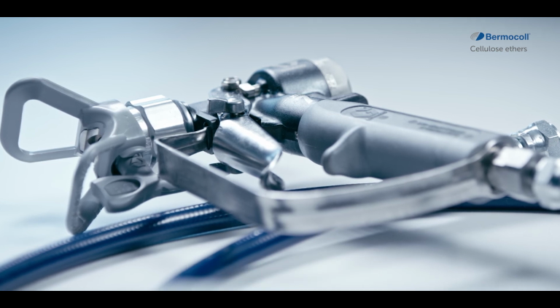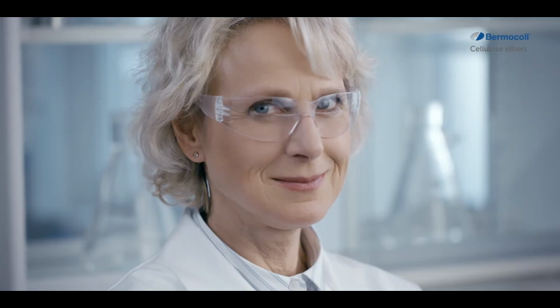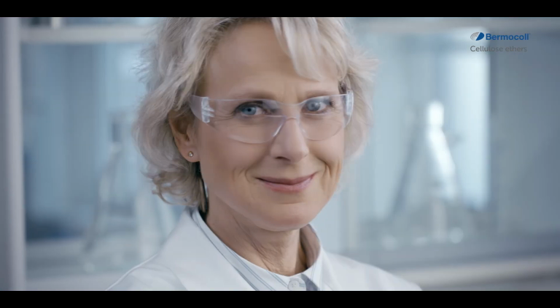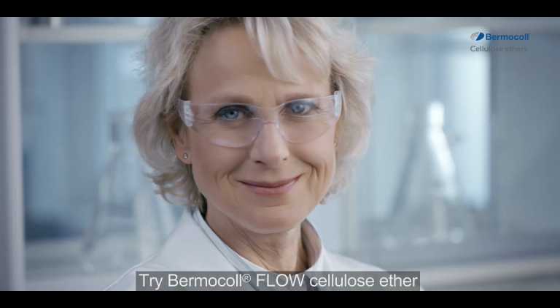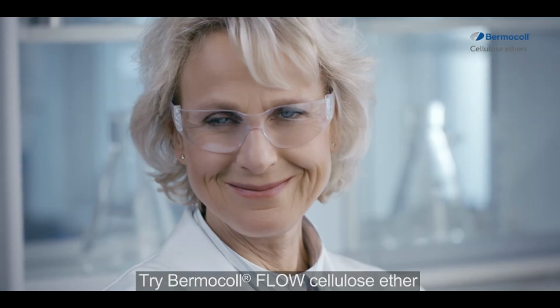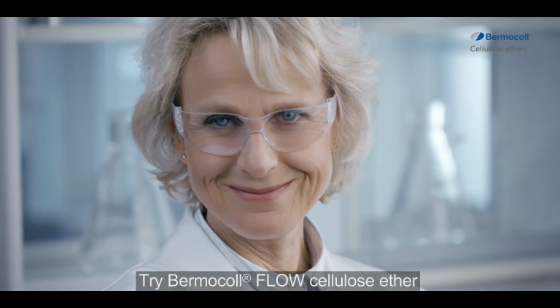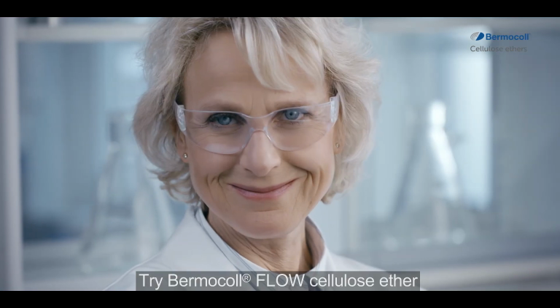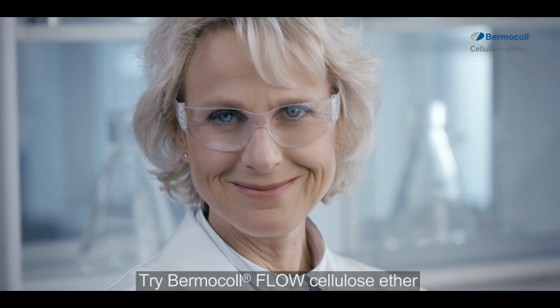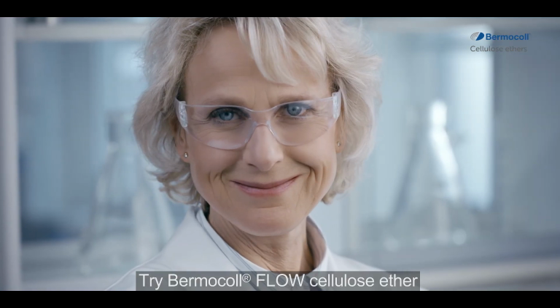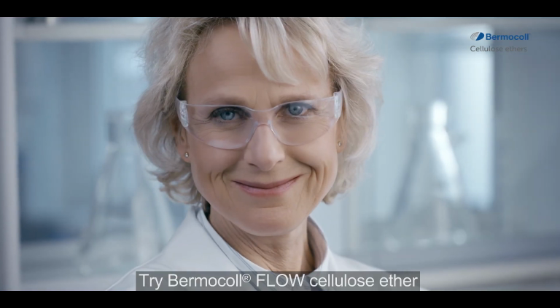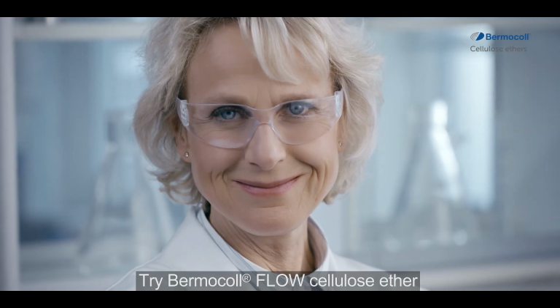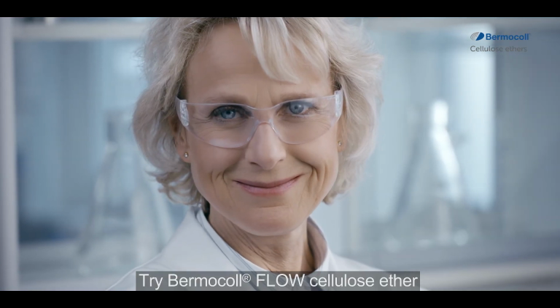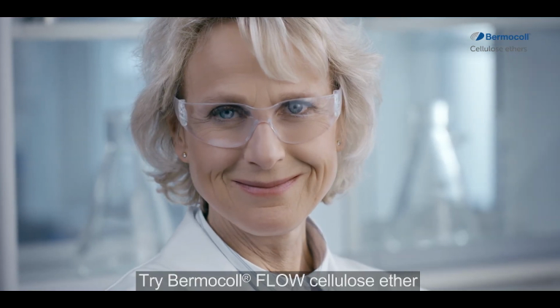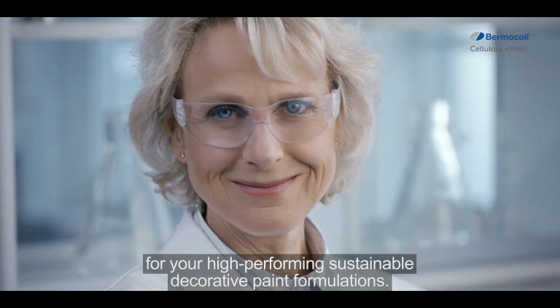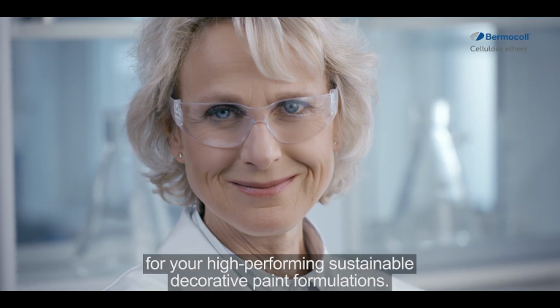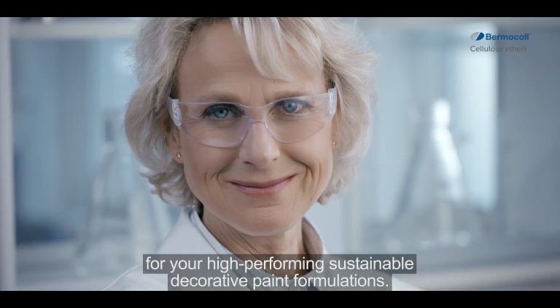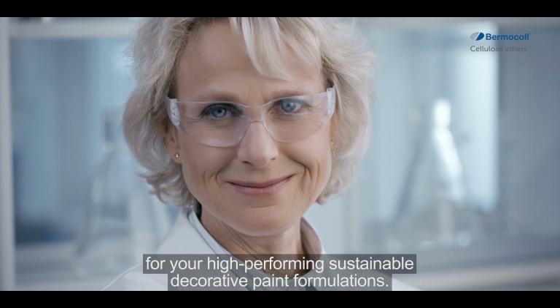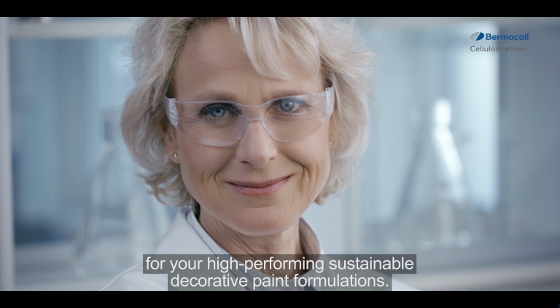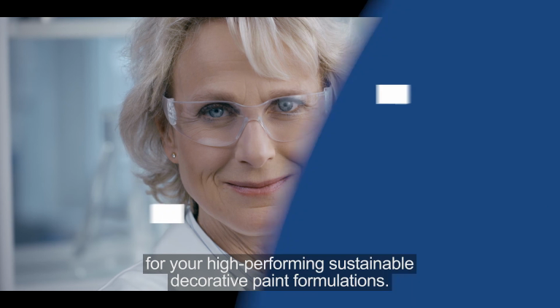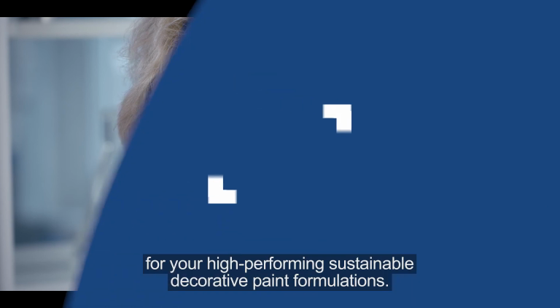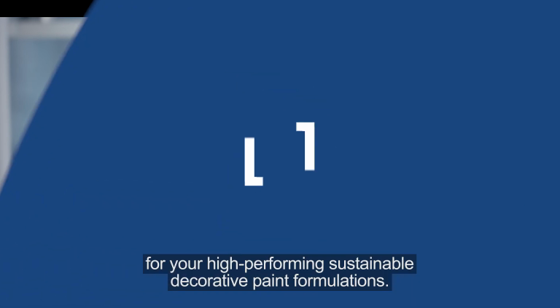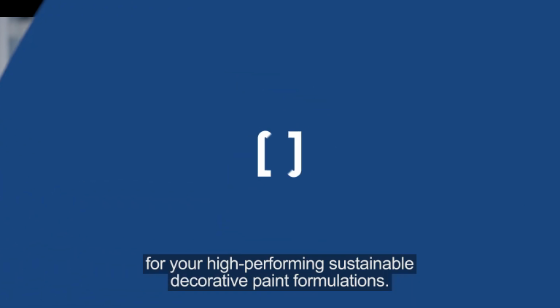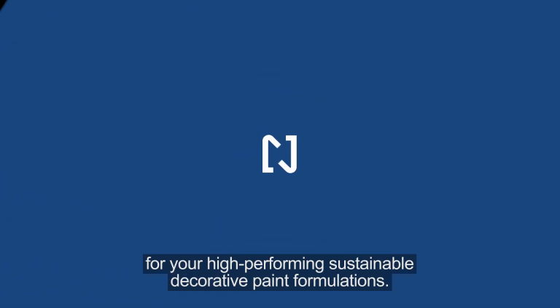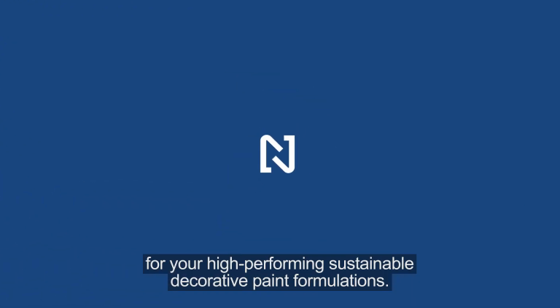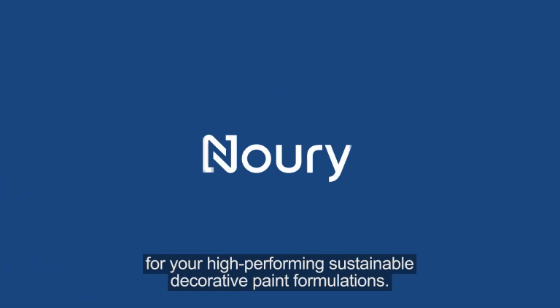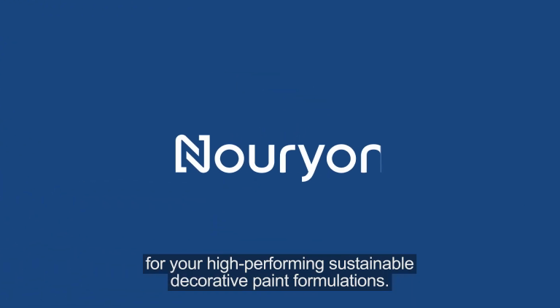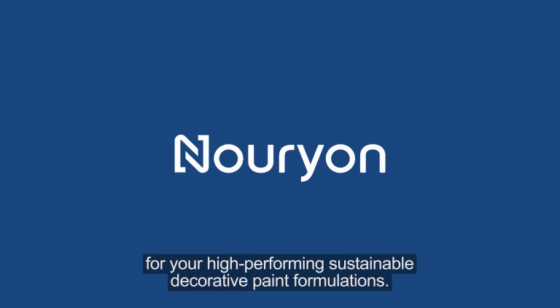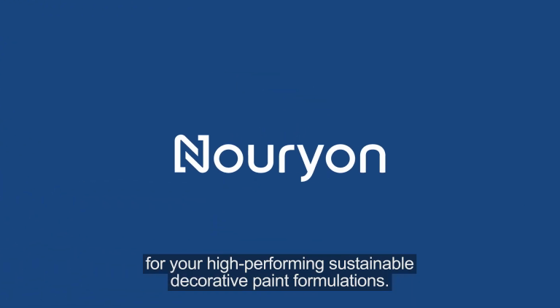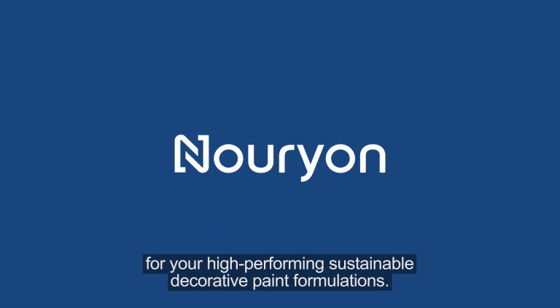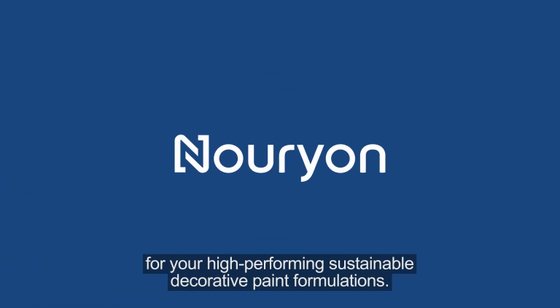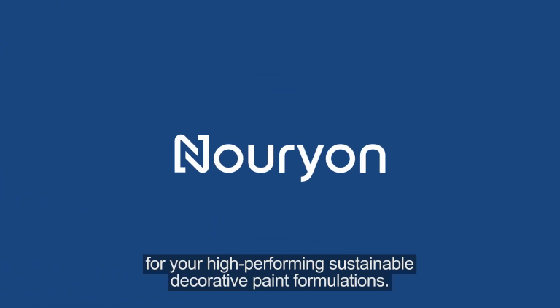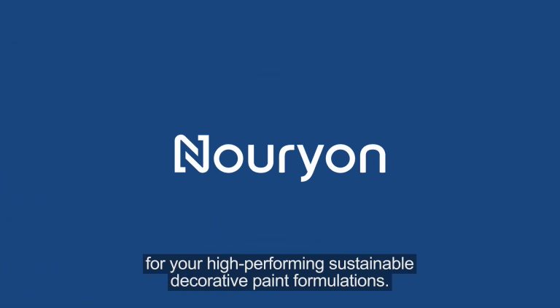Try Bermicol Flow Cellulose Ether for your high-performing, sustainable decorative paint formulations.